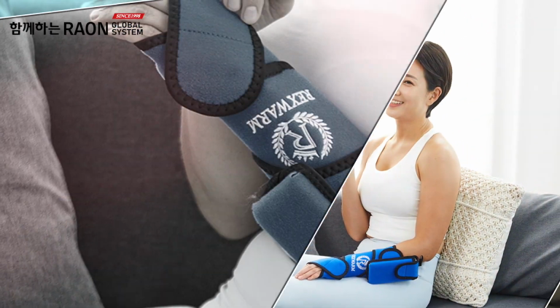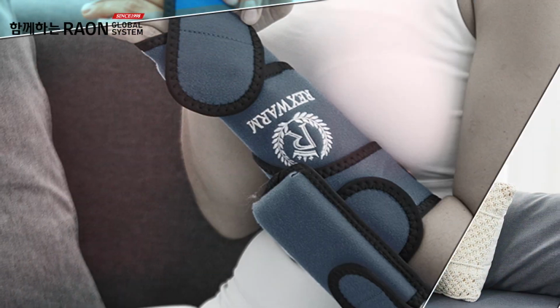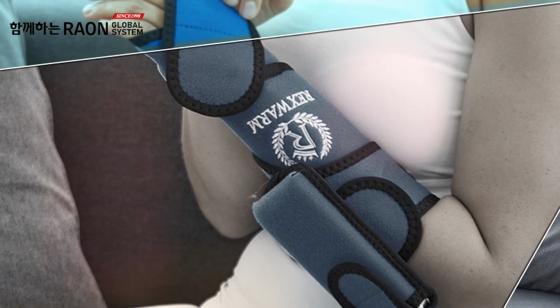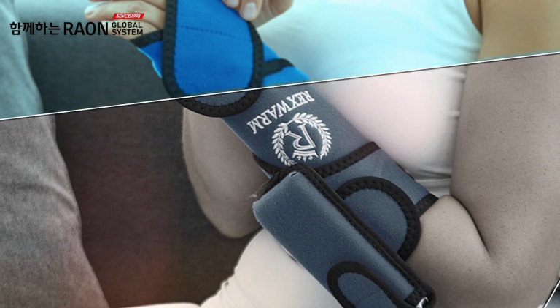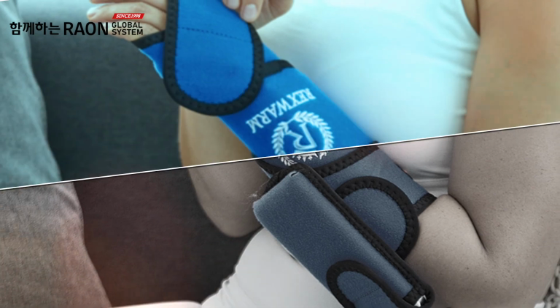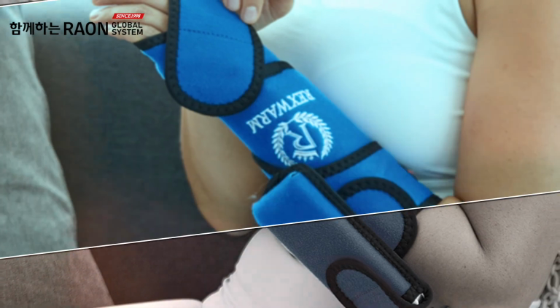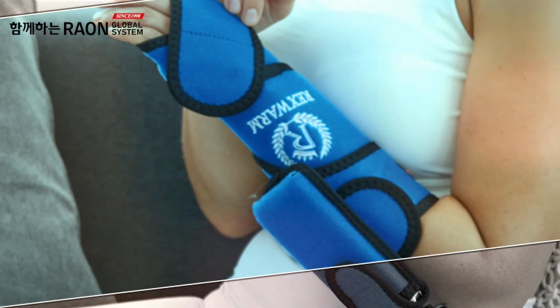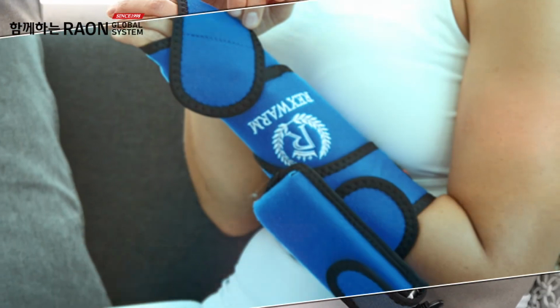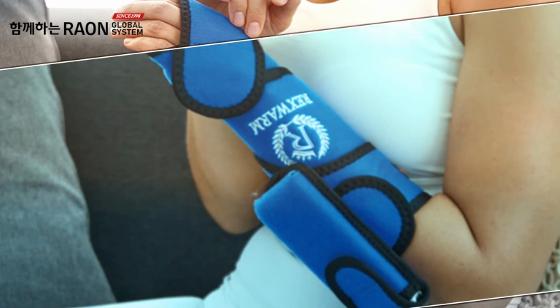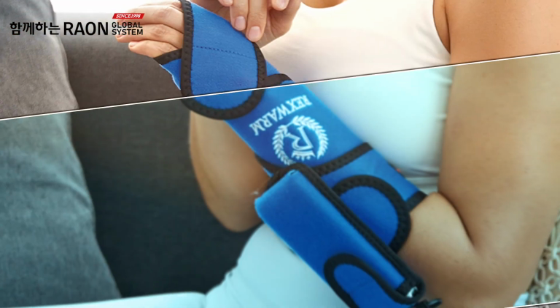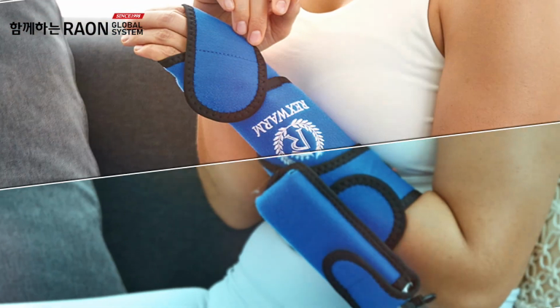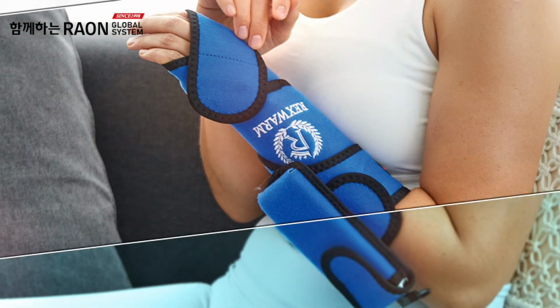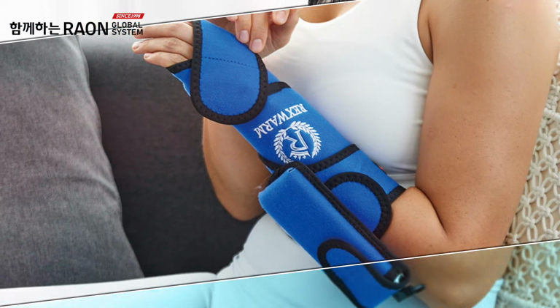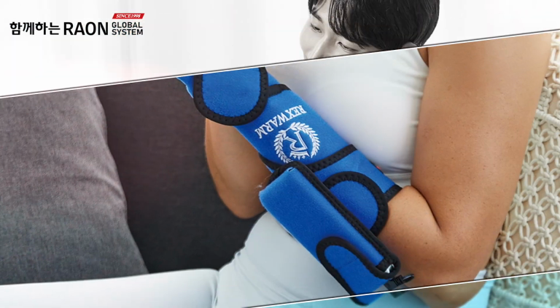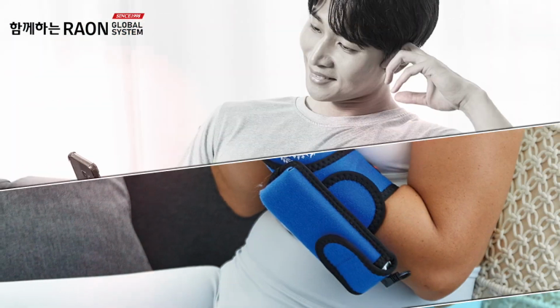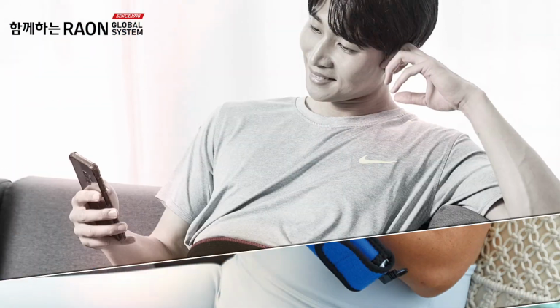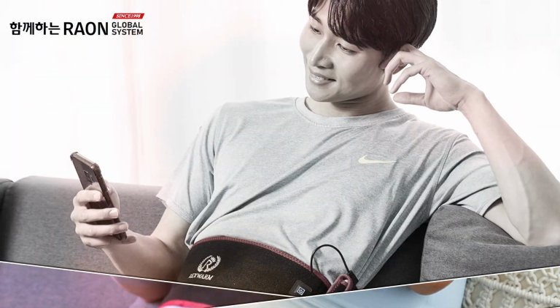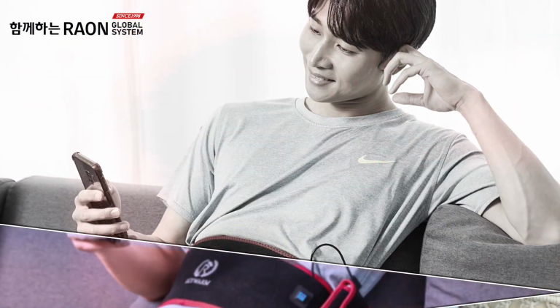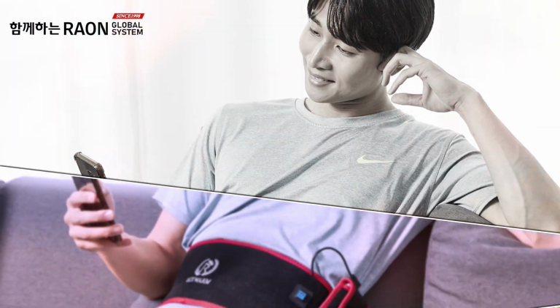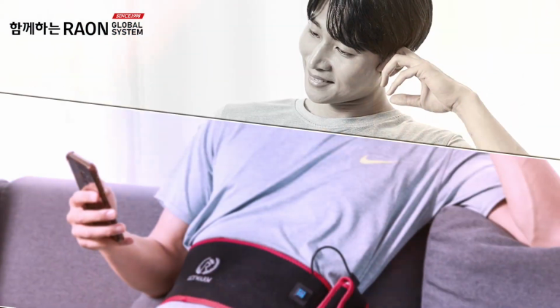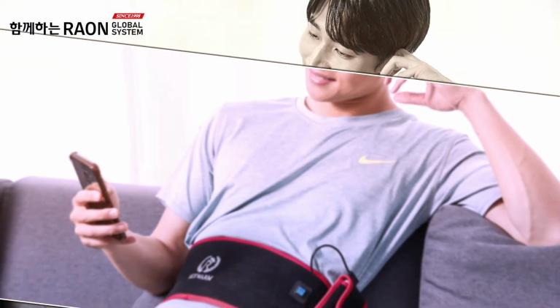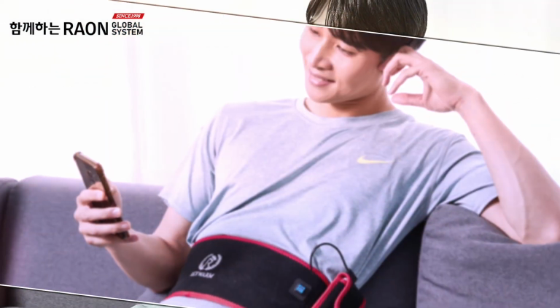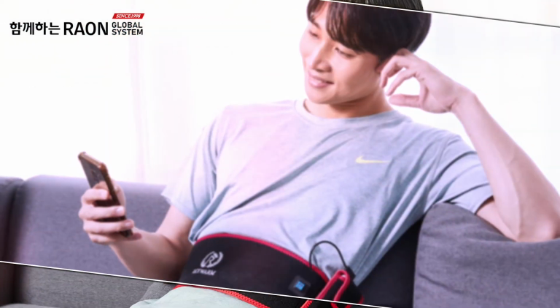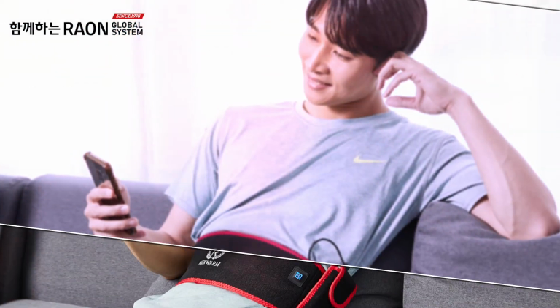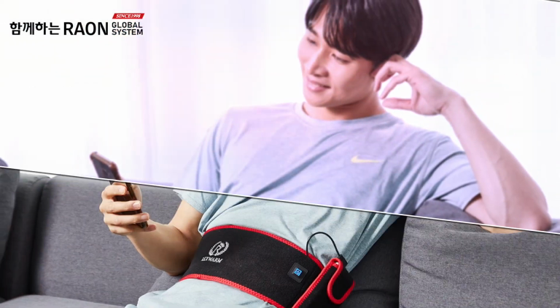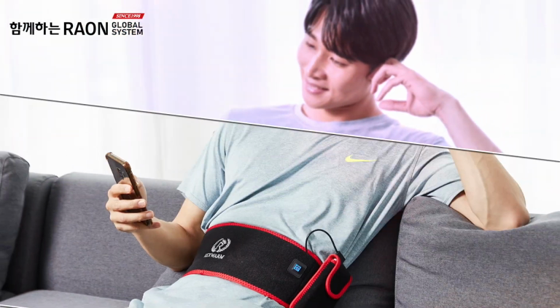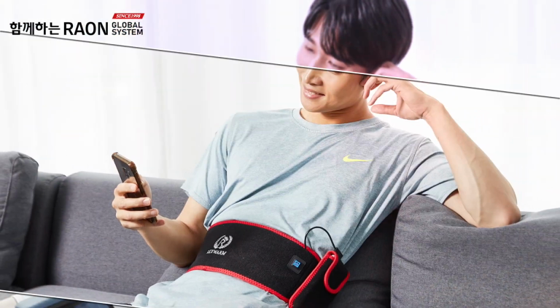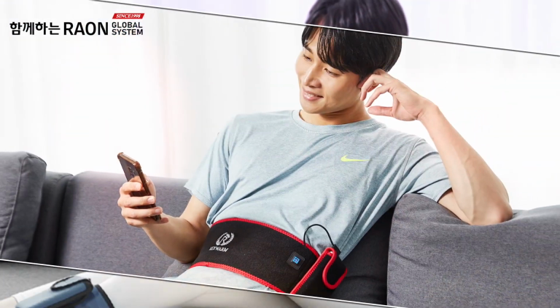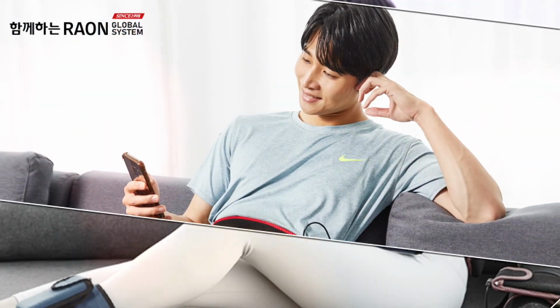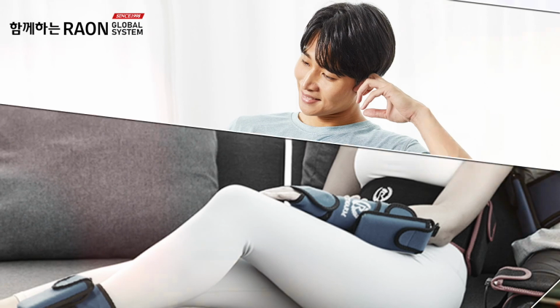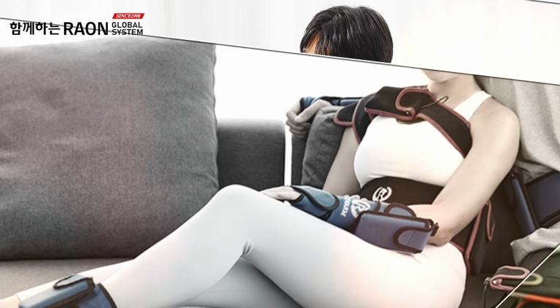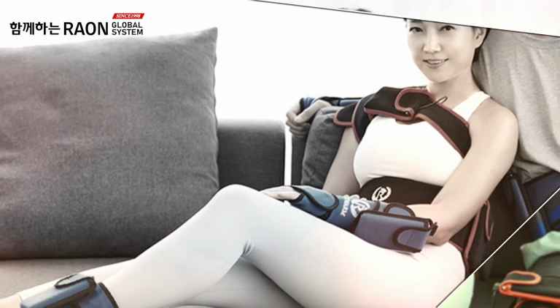For your family's health, now experience the home therapy effect with the Rexwarm USB heating band.